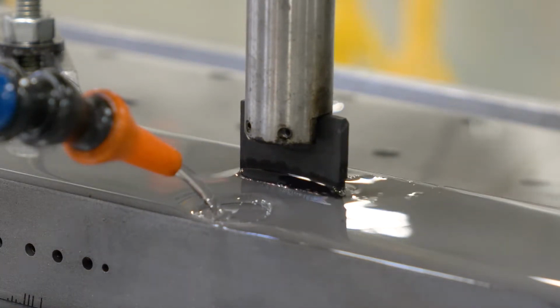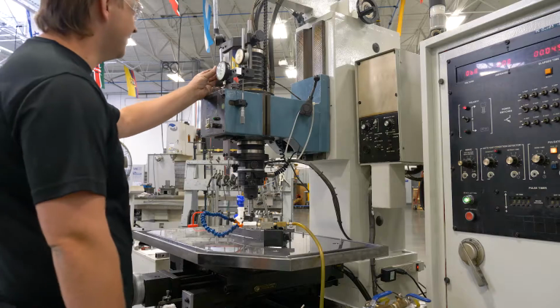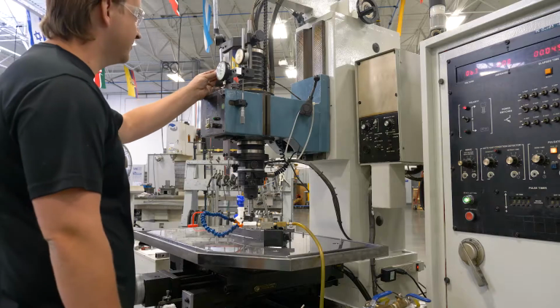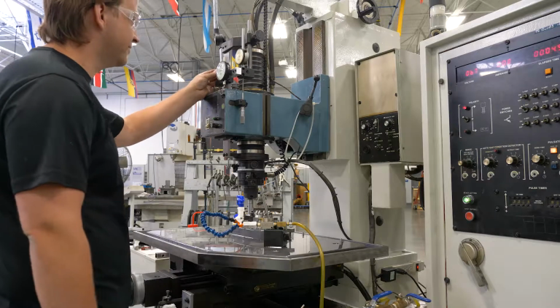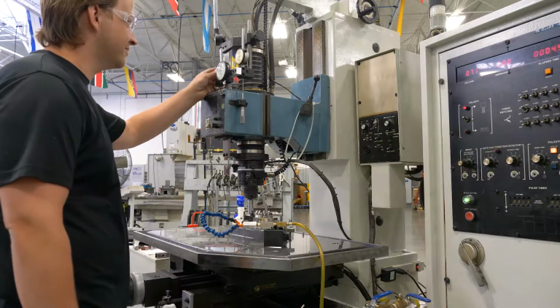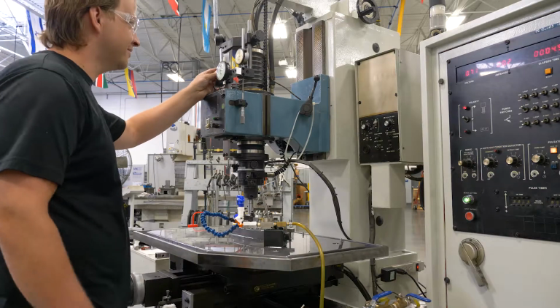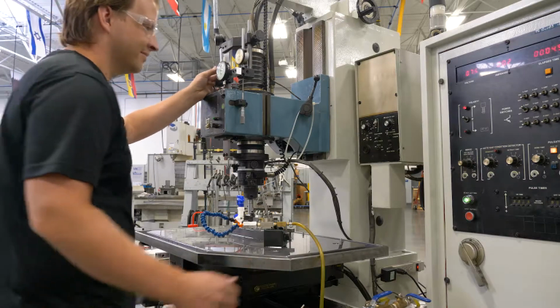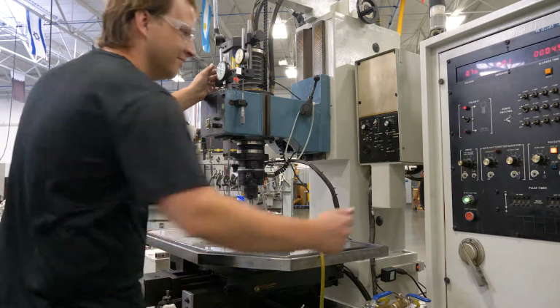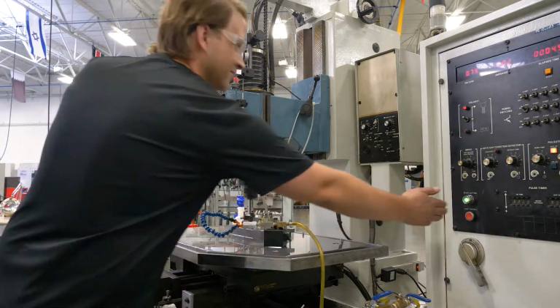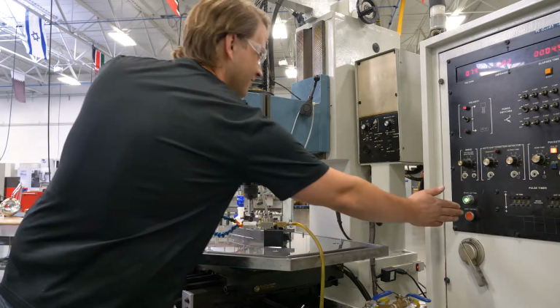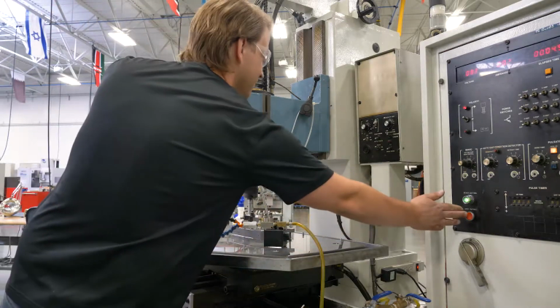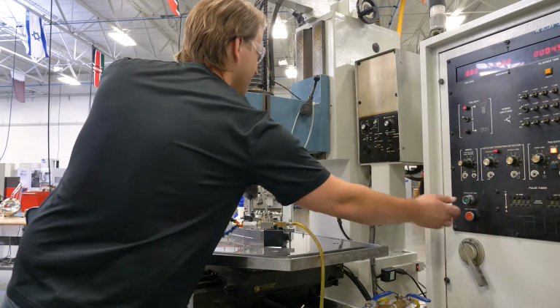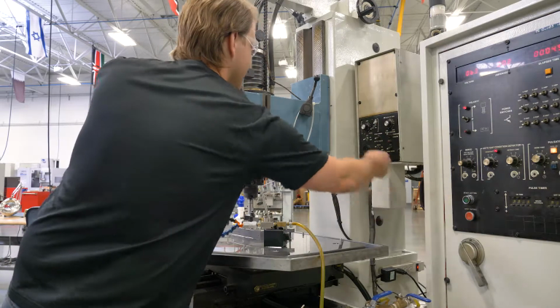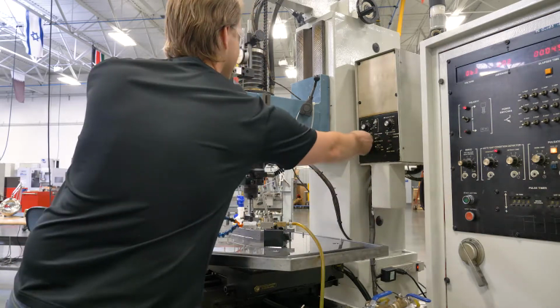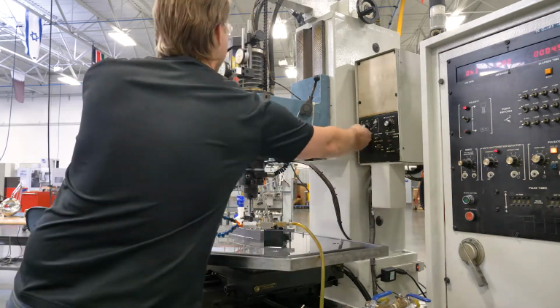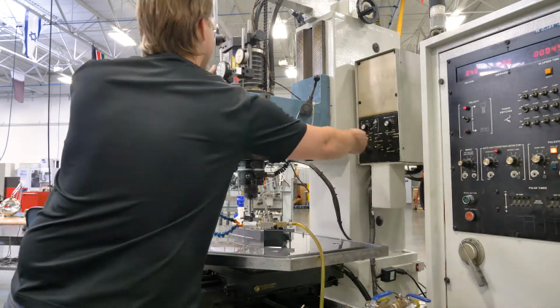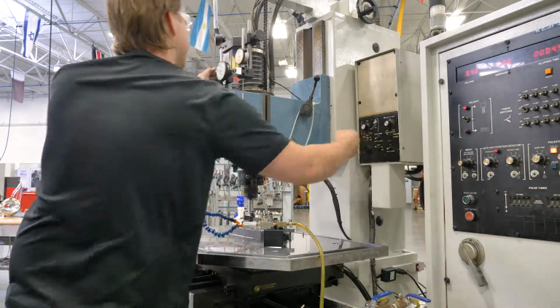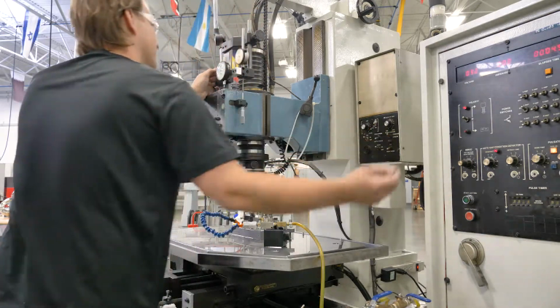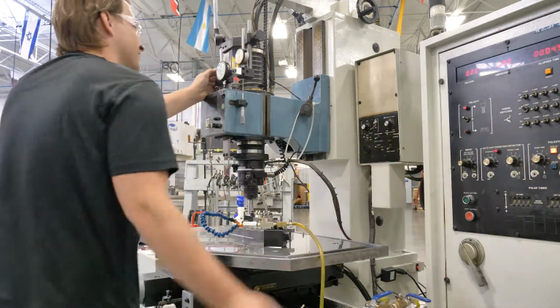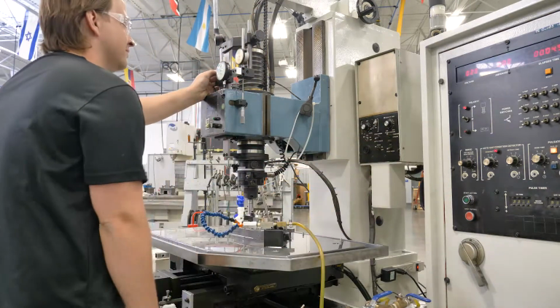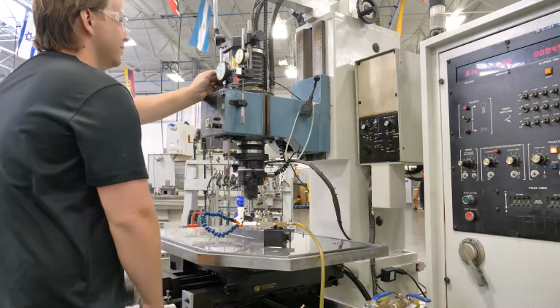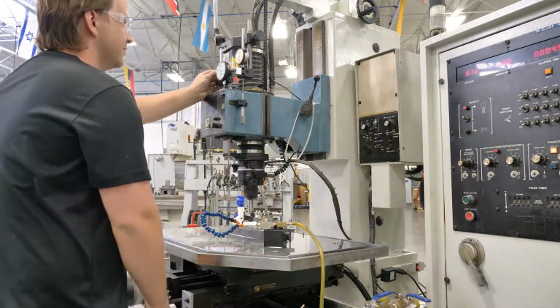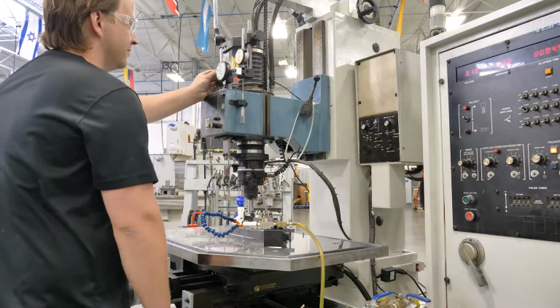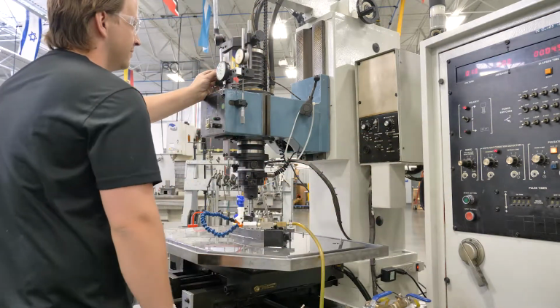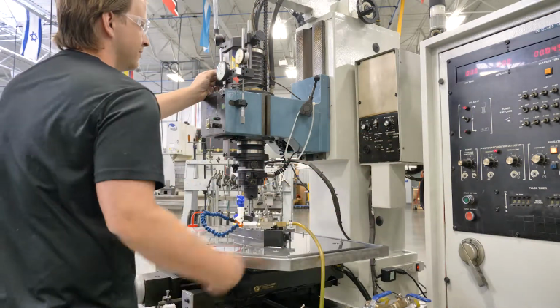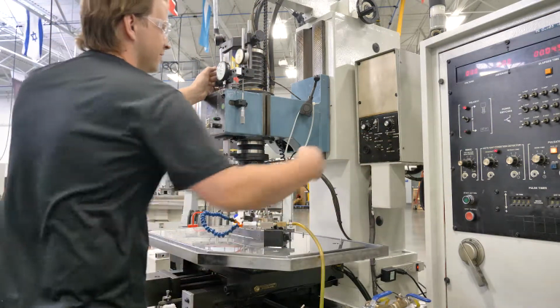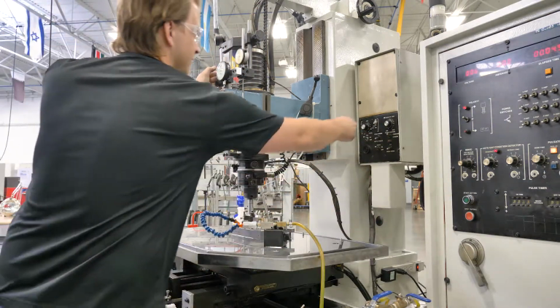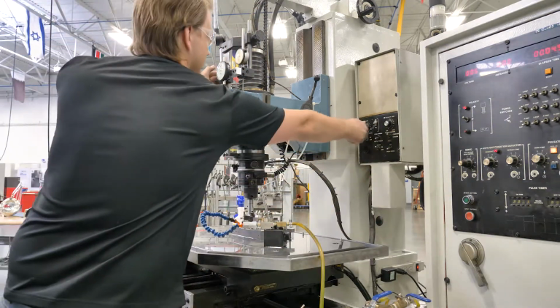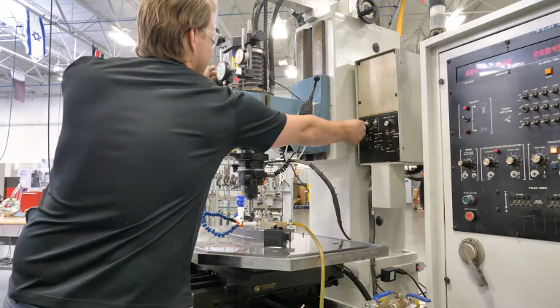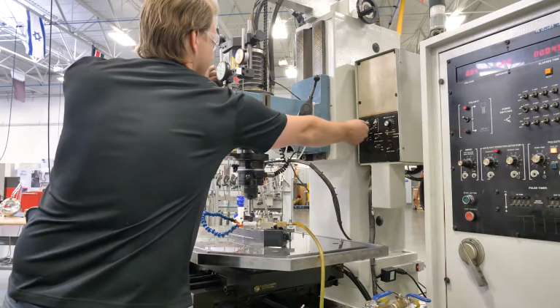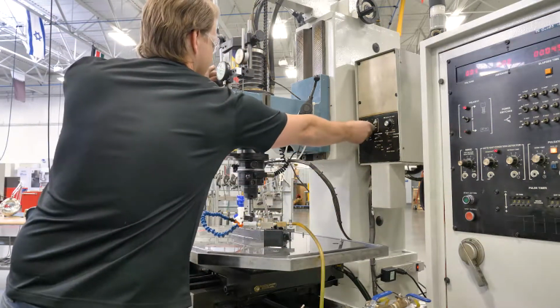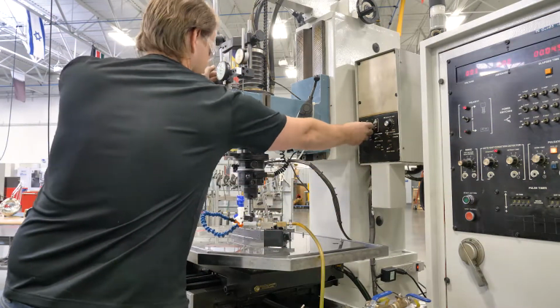When that point is reached, the cutting is halted, the flow of dielectric oil comes to a stop, and the EDM electrode is moved away from the workpiece.